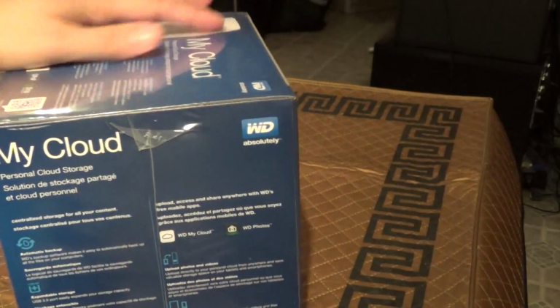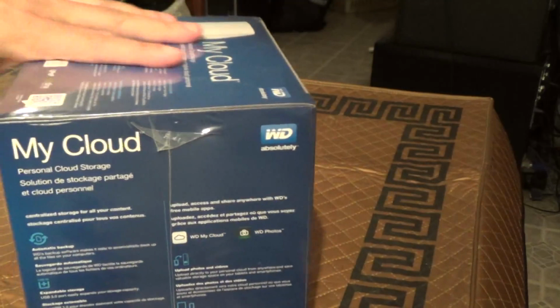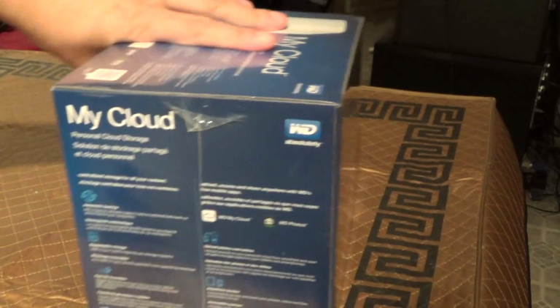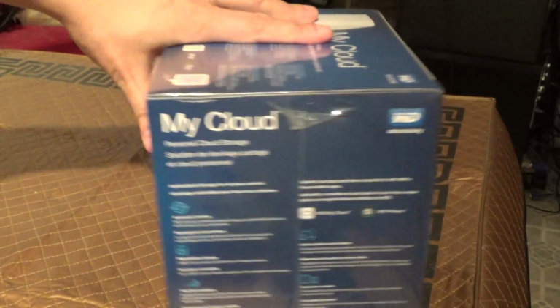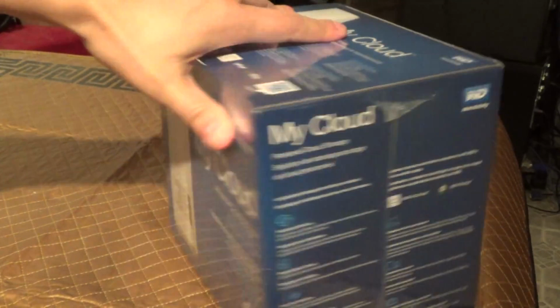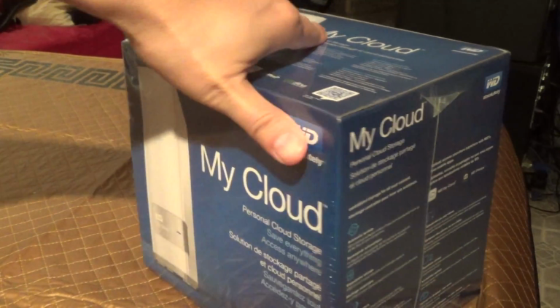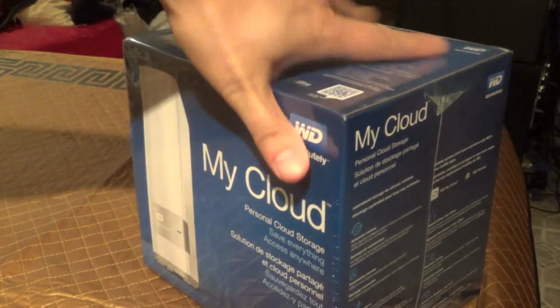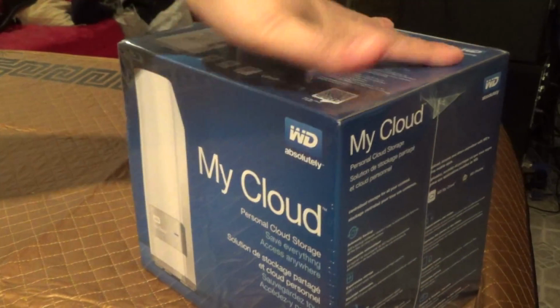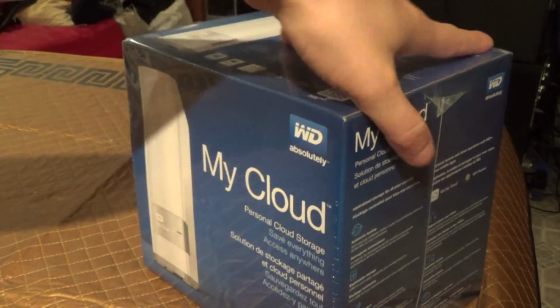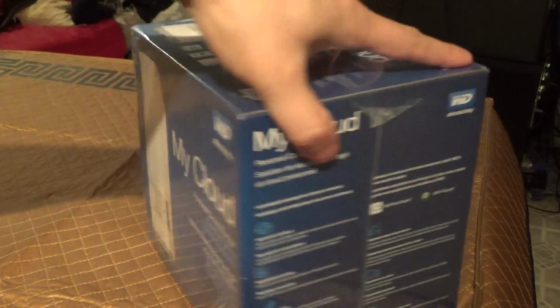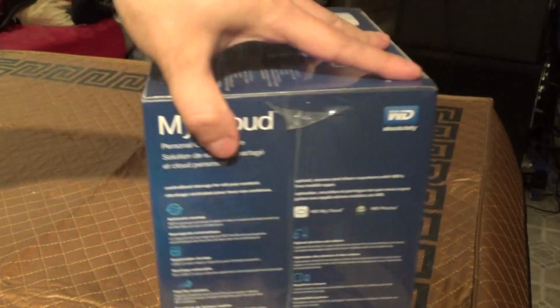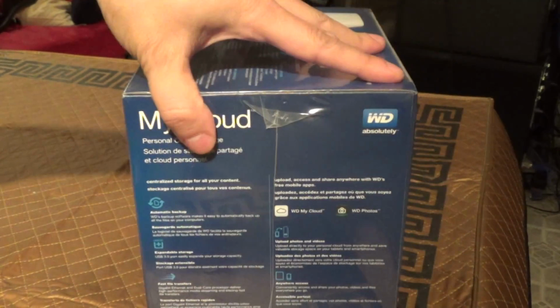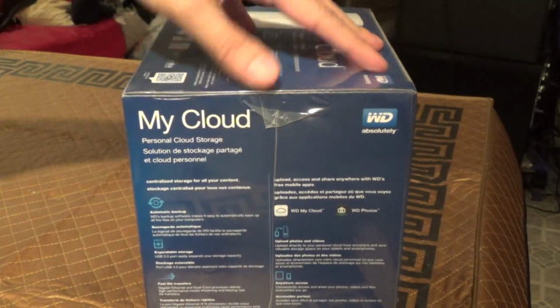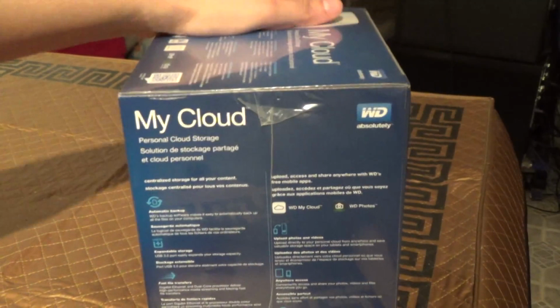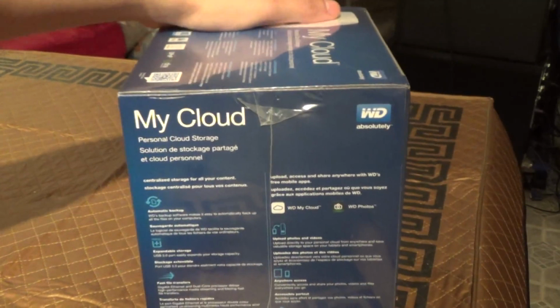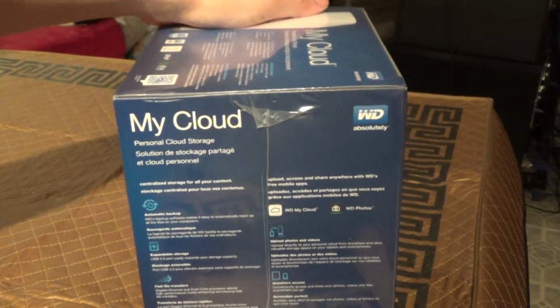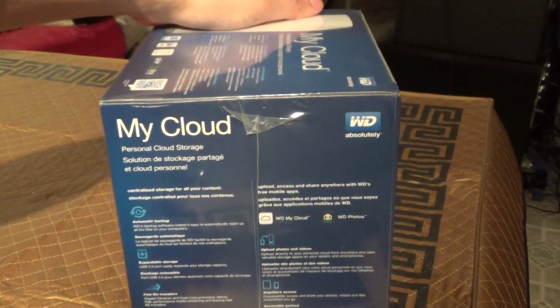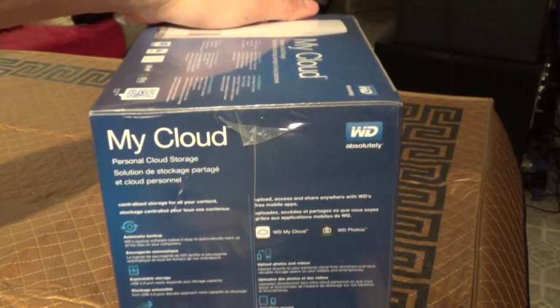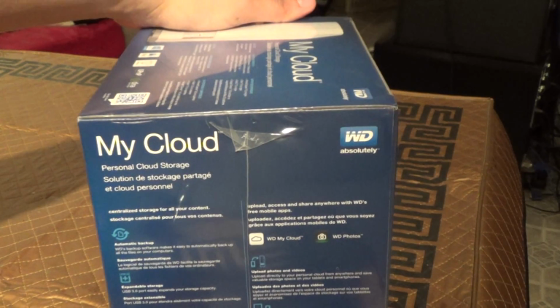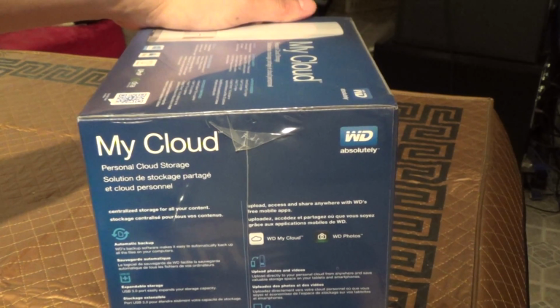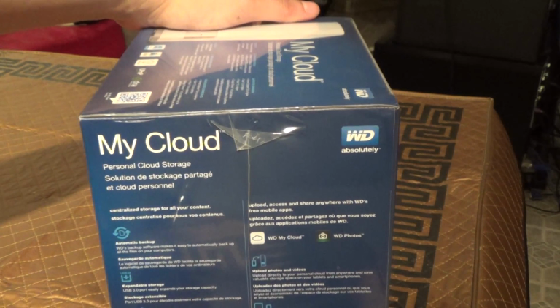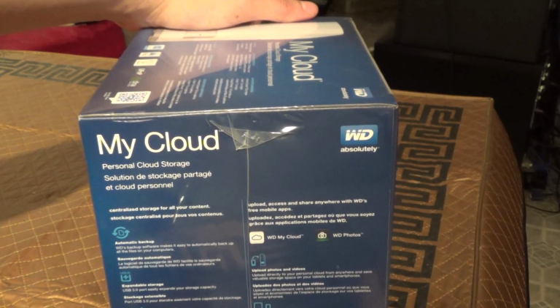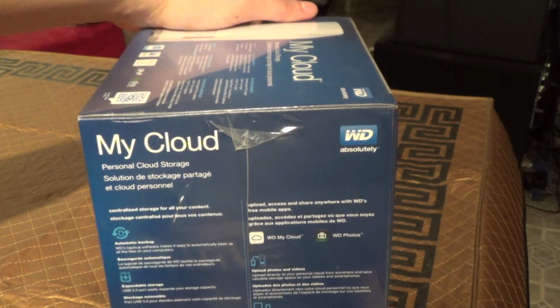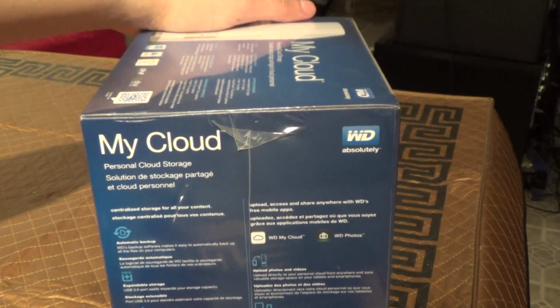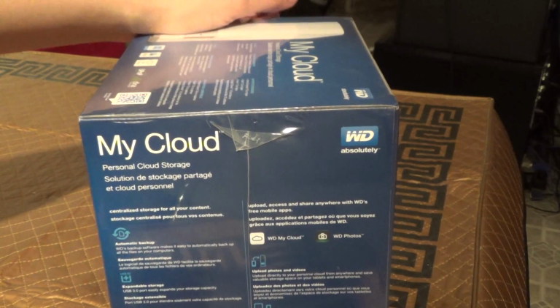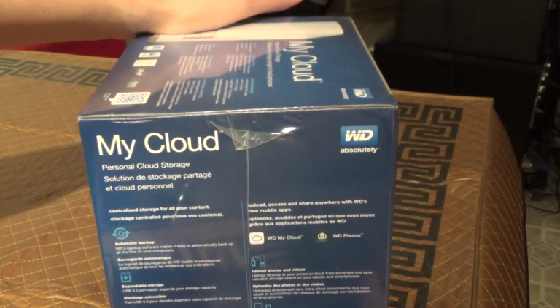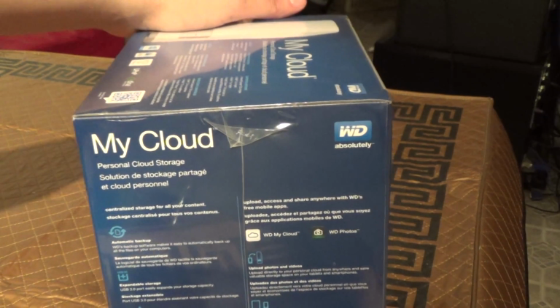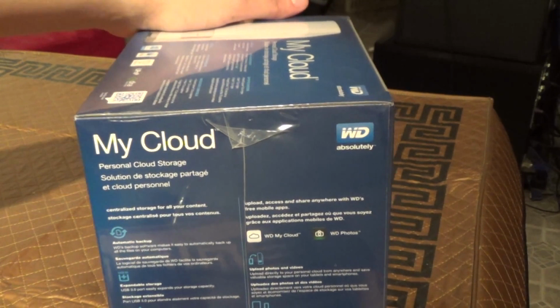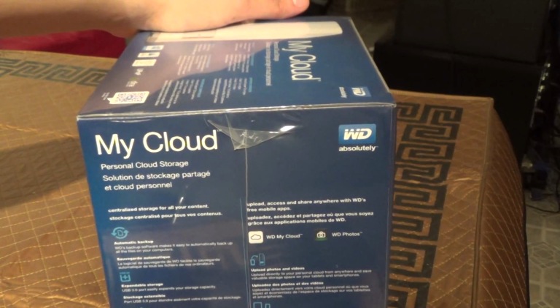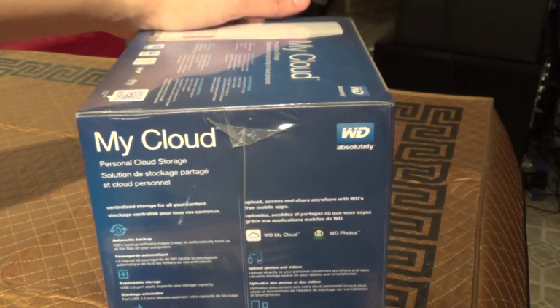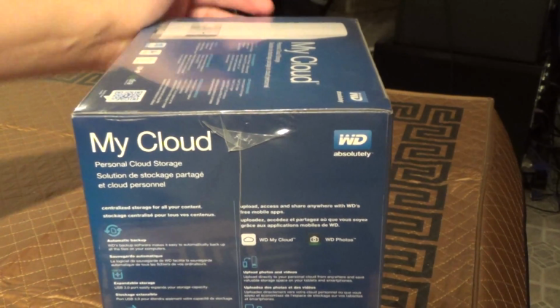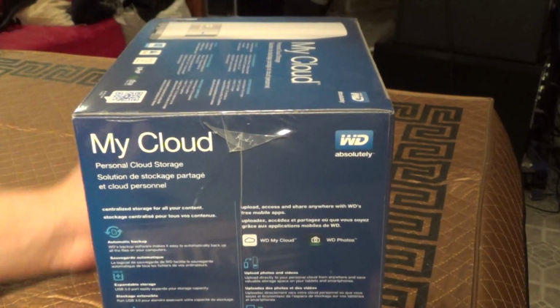The My Cloud Storage — this is the 4TB version — retails for $220 as of the time of this video.